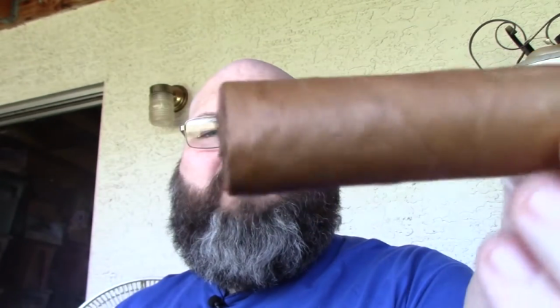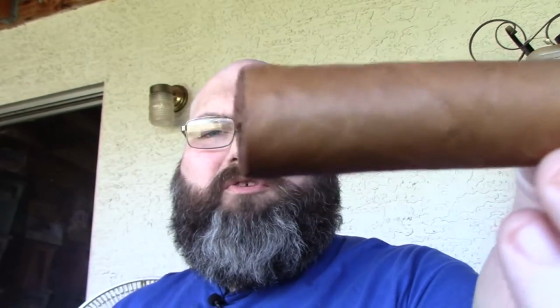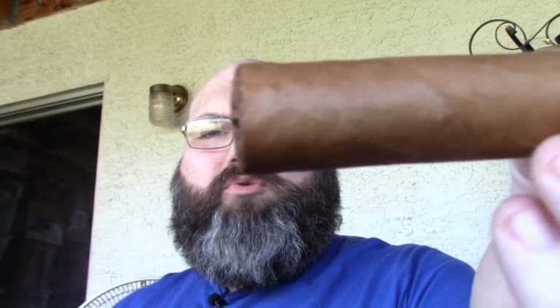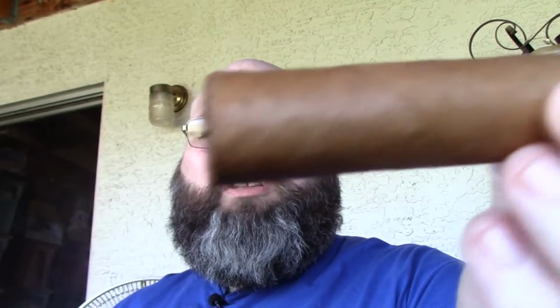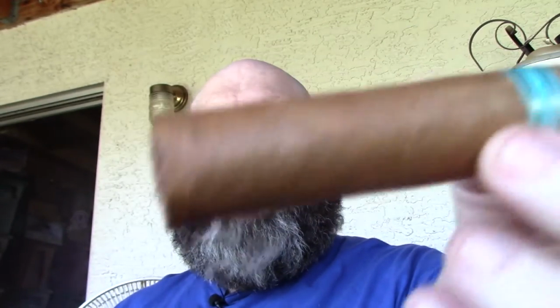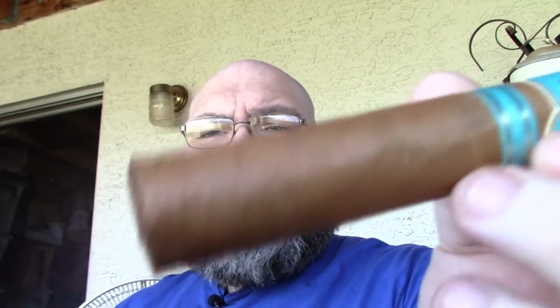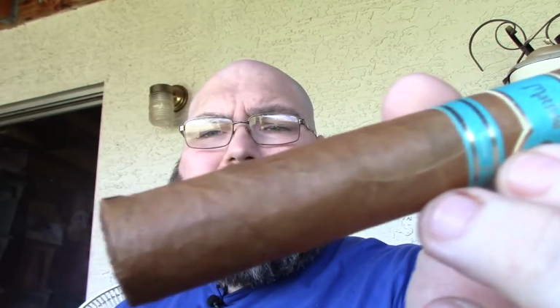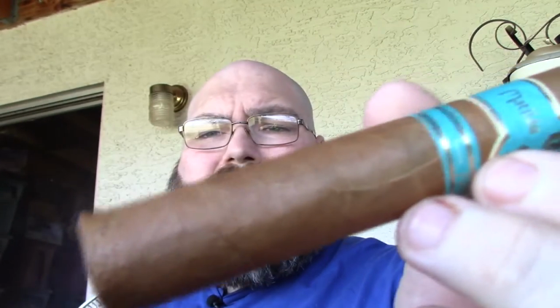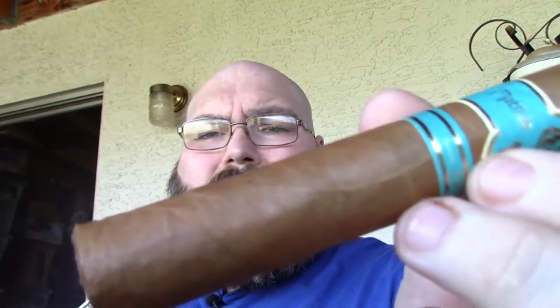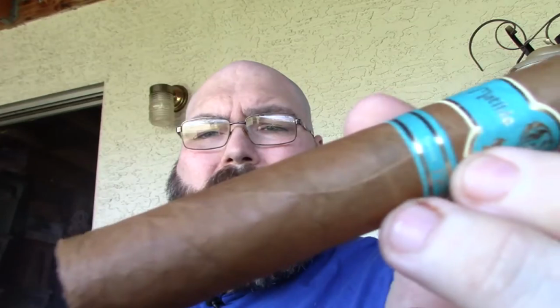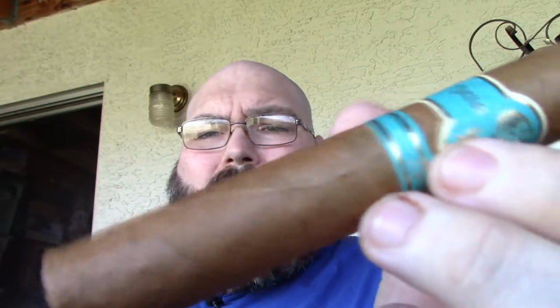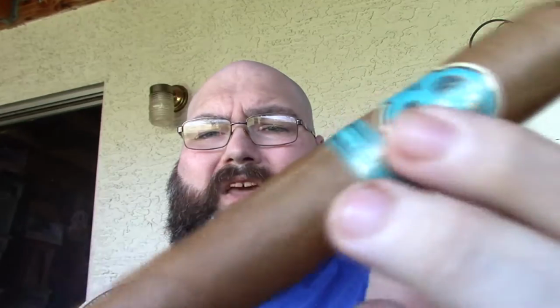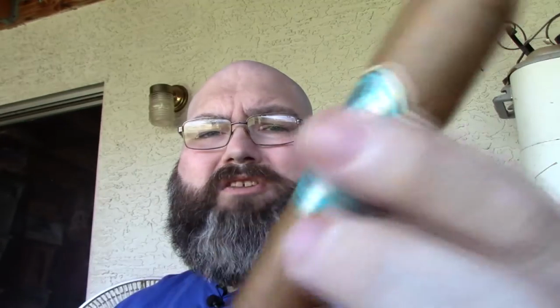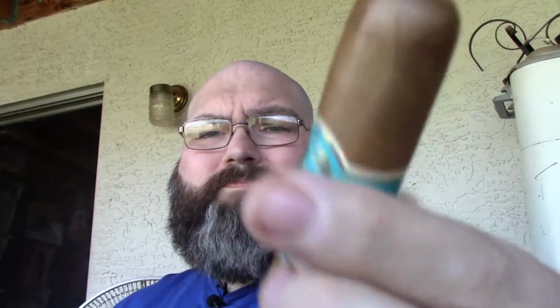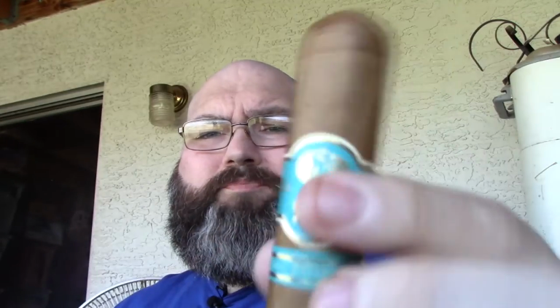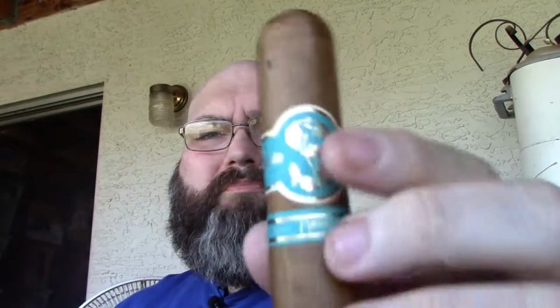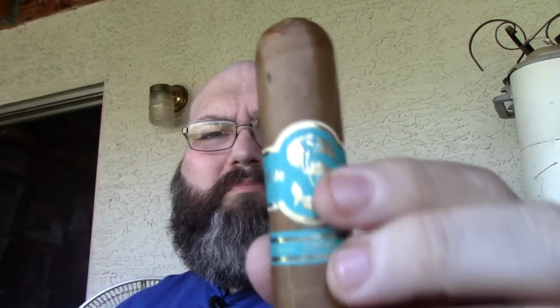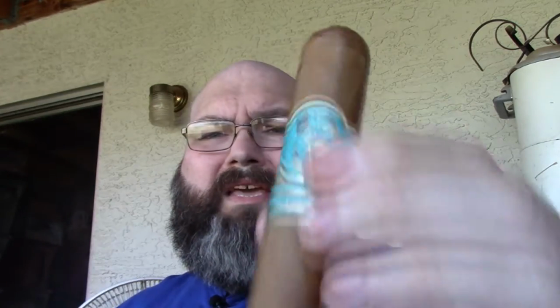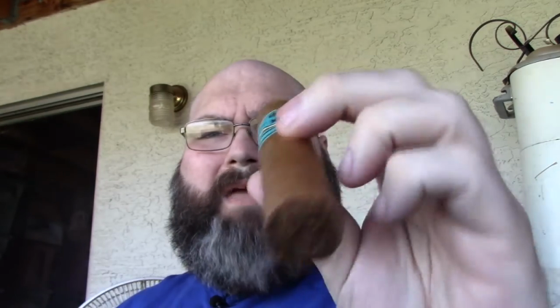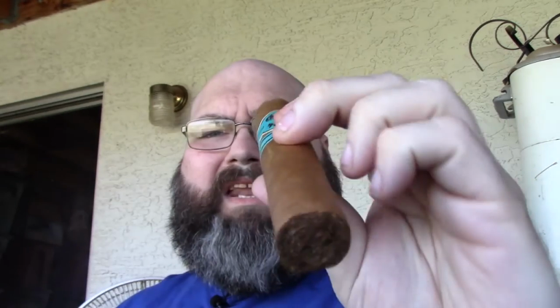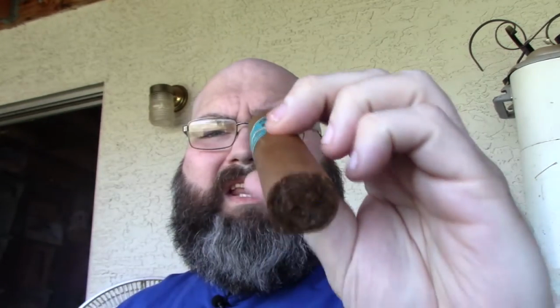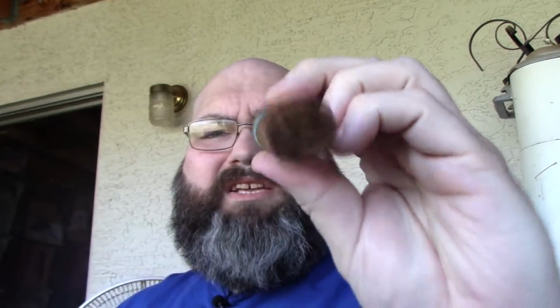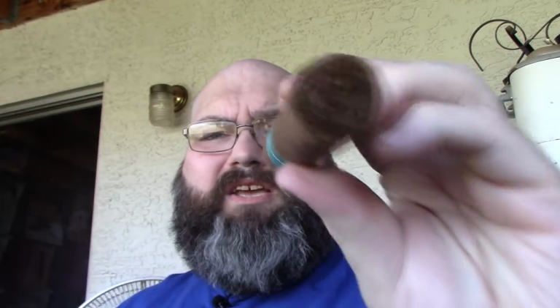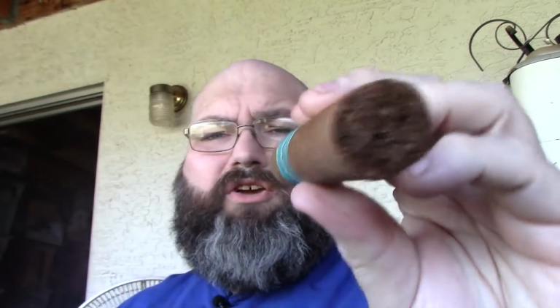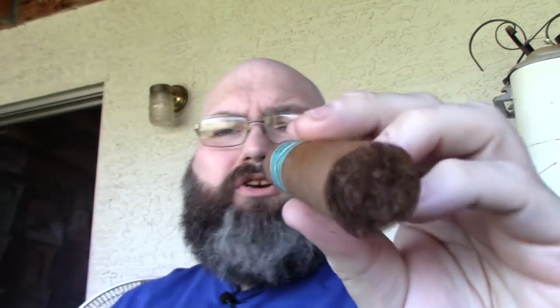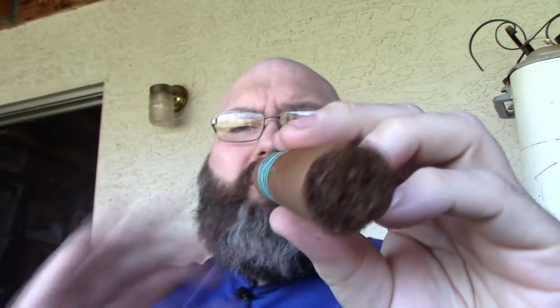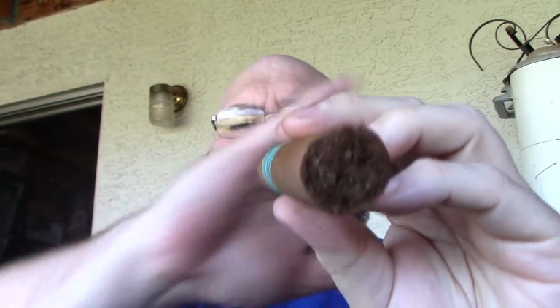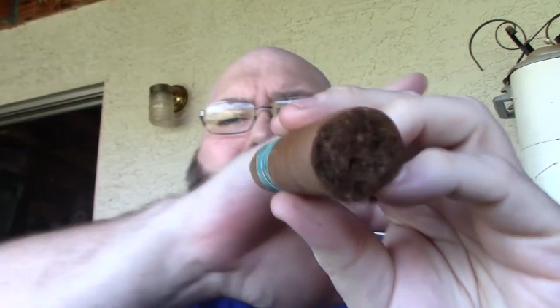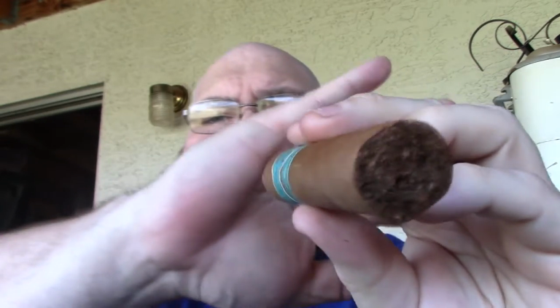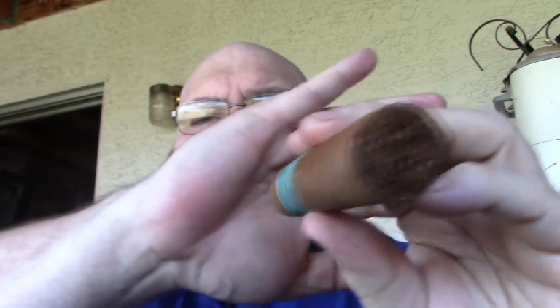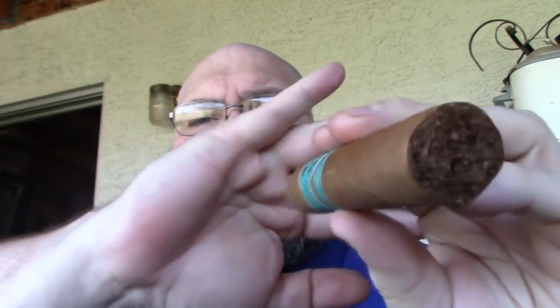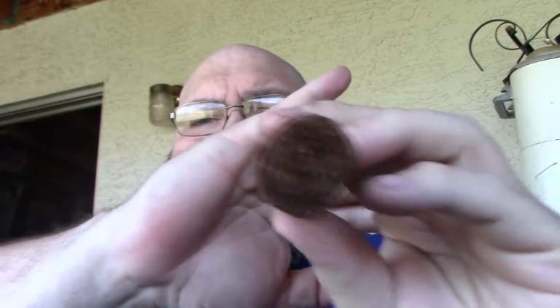It's got really tight seams, minimal veins — man, it is a good-looking stick.